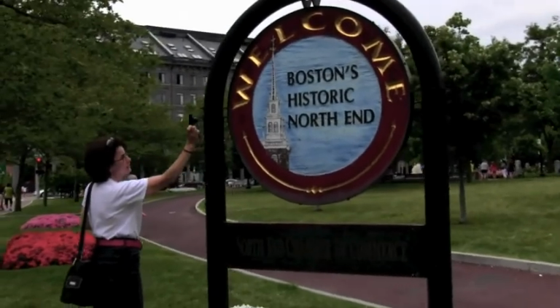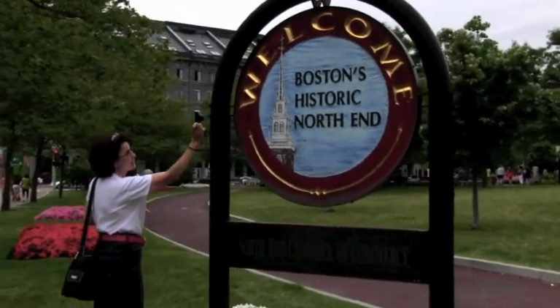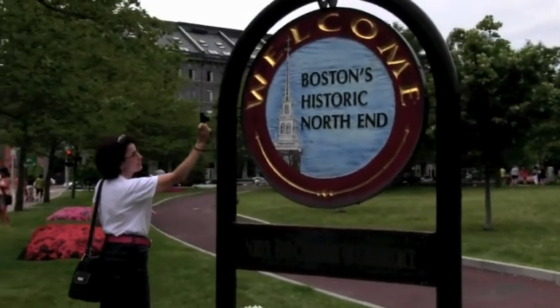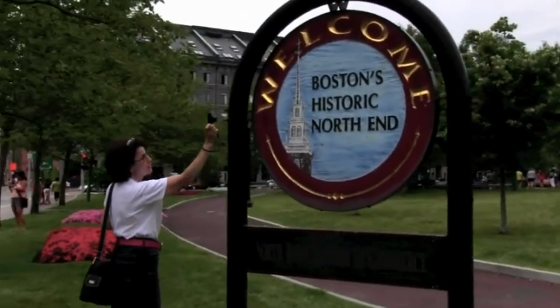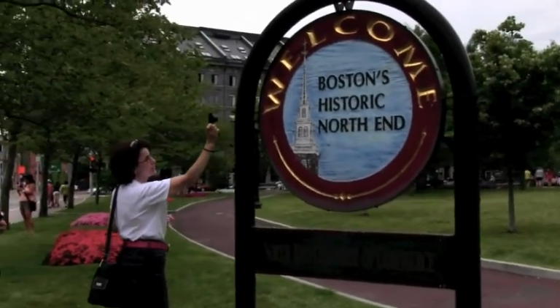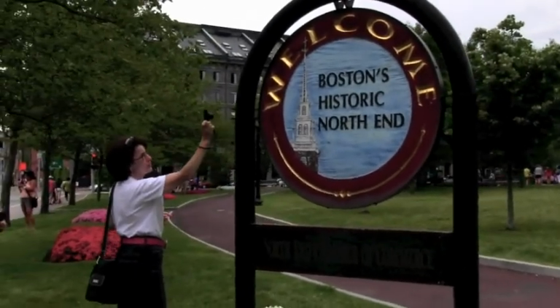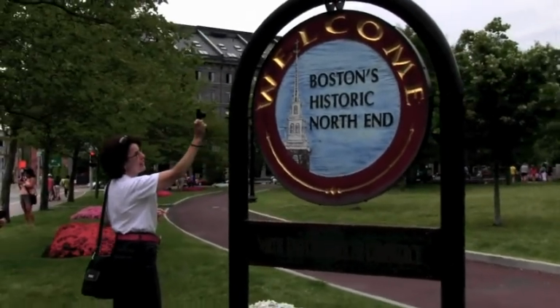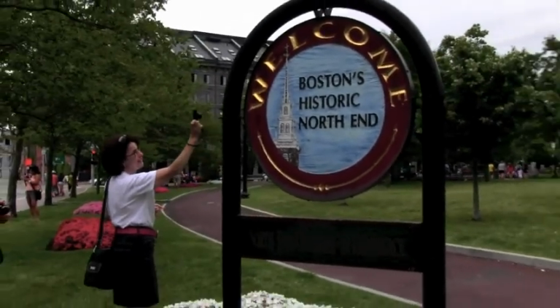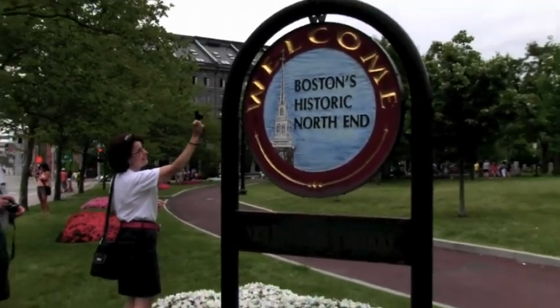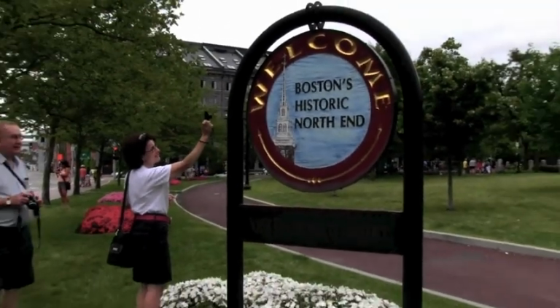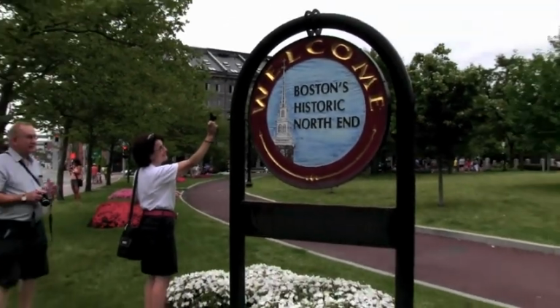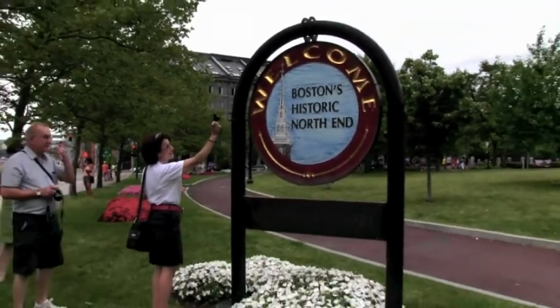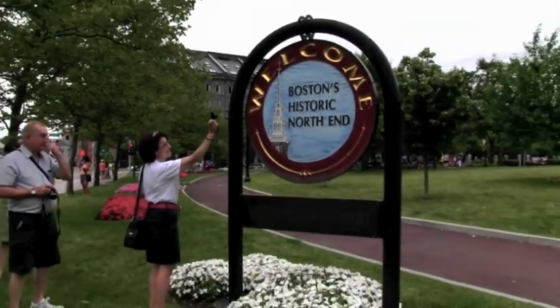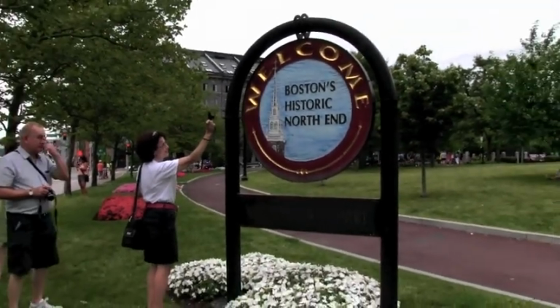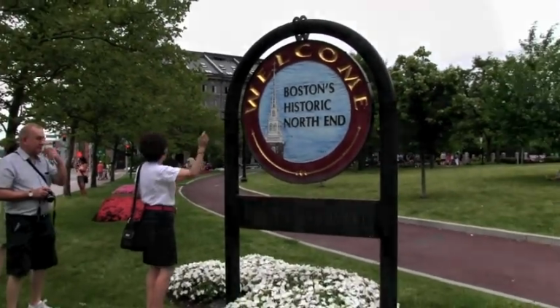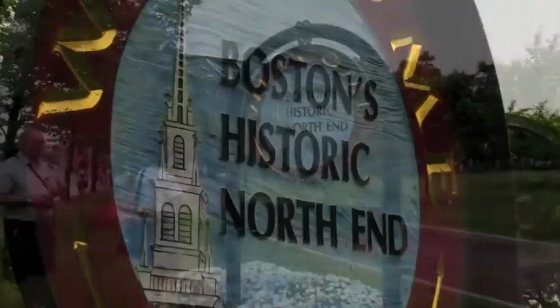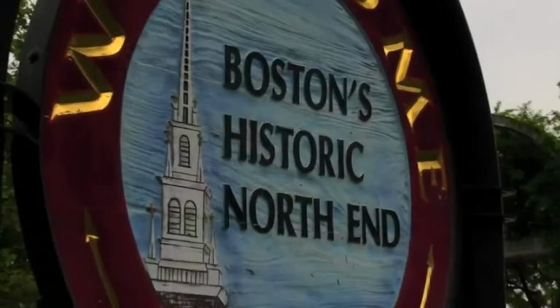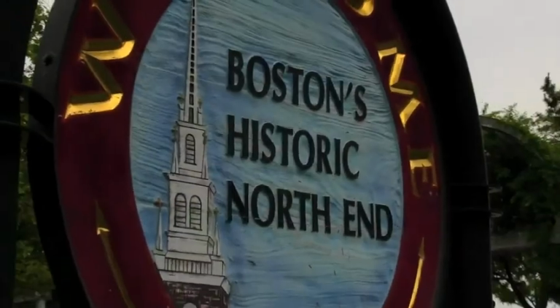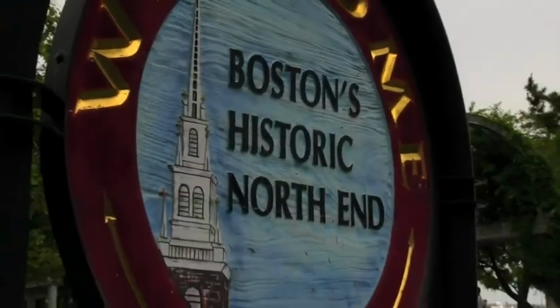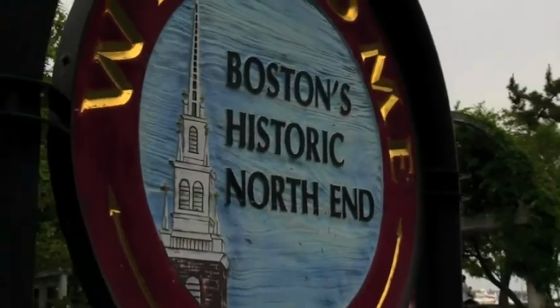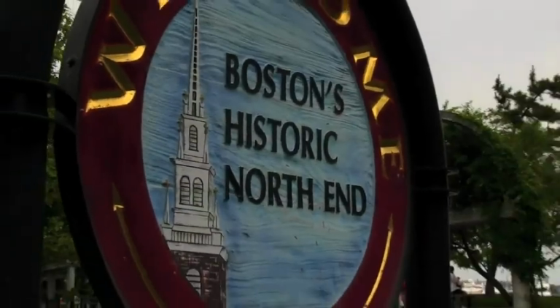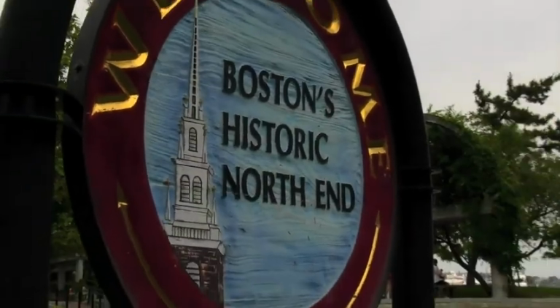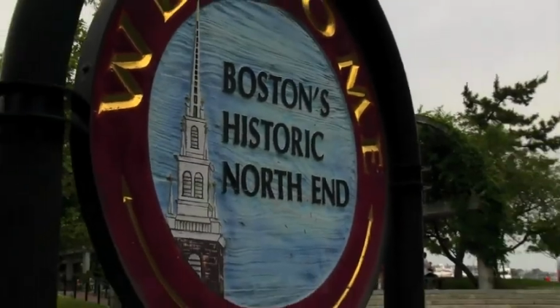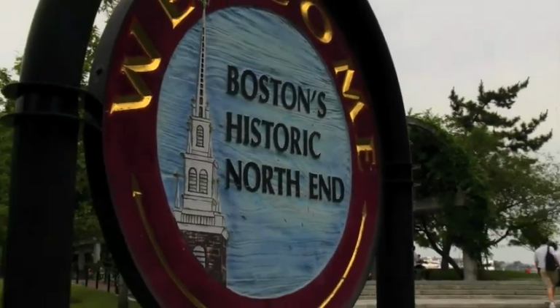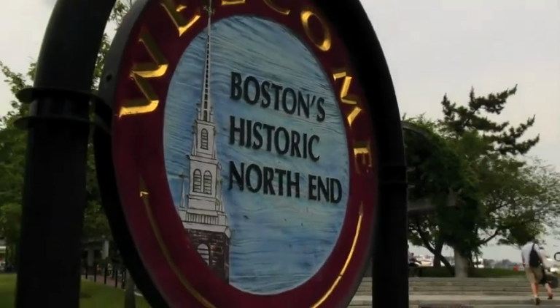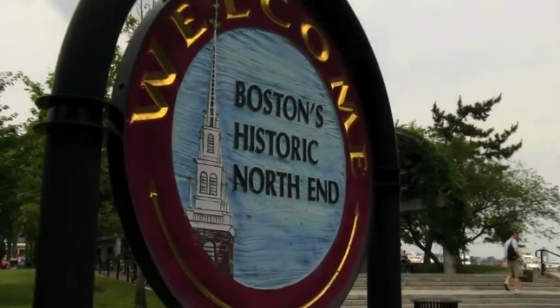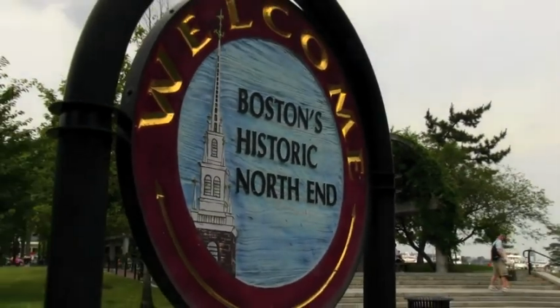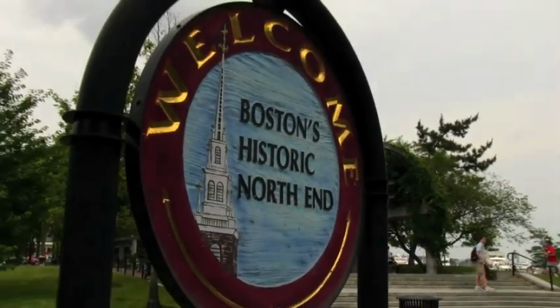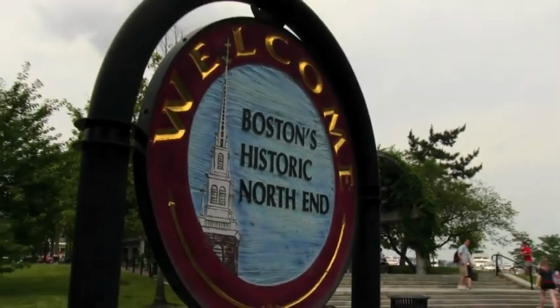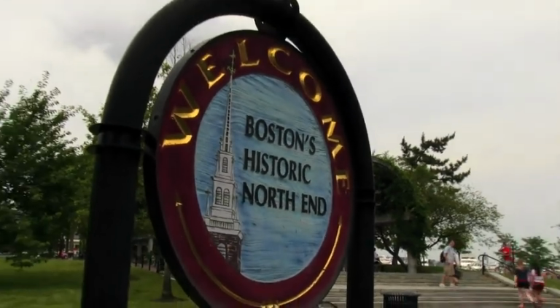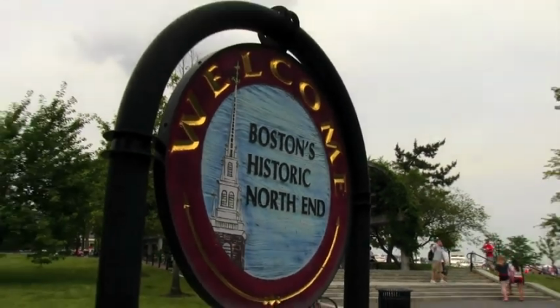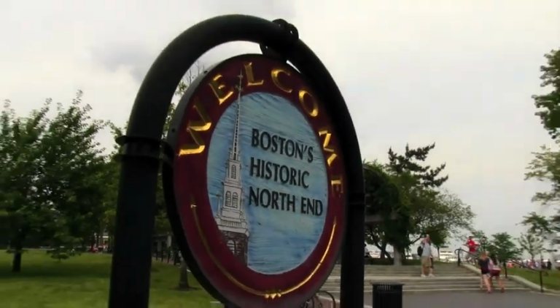Boston's historic North End. Now this area that we're in is called Christopher Columbus Park.